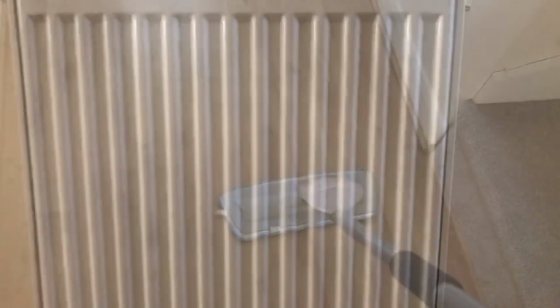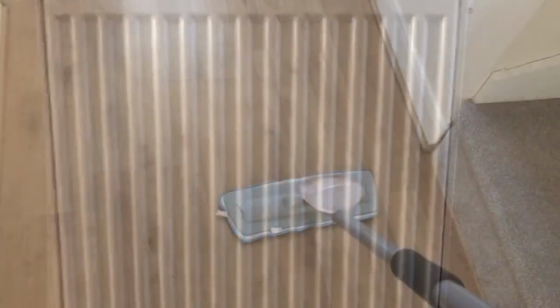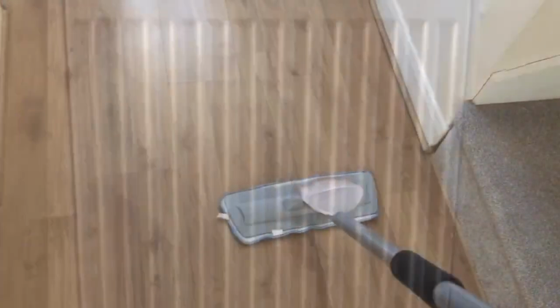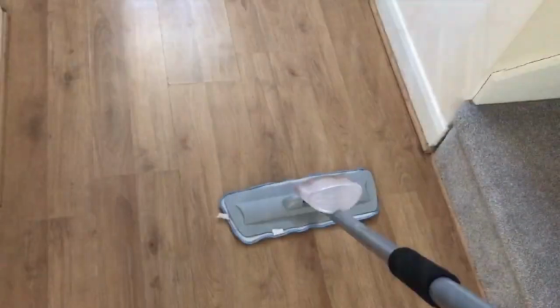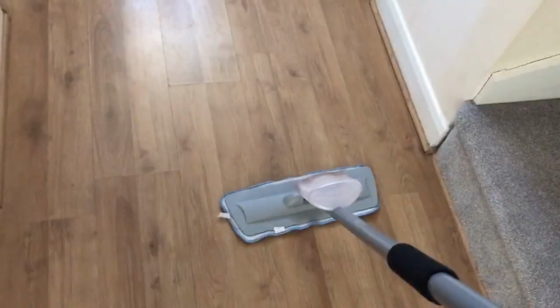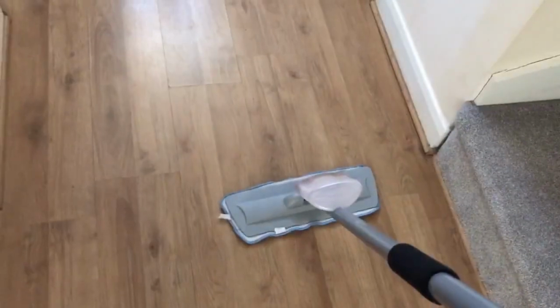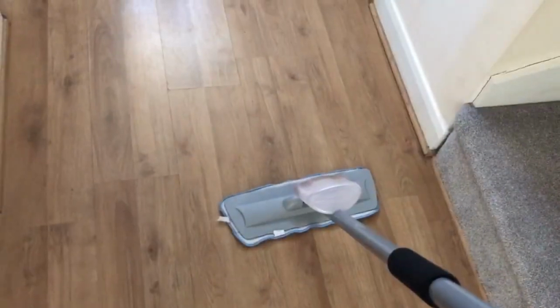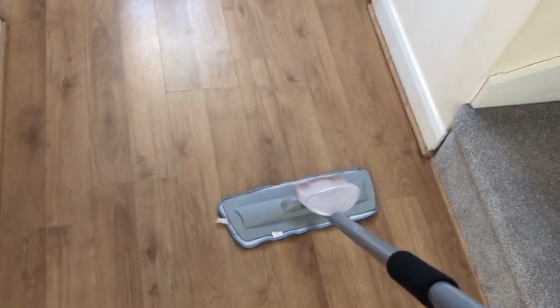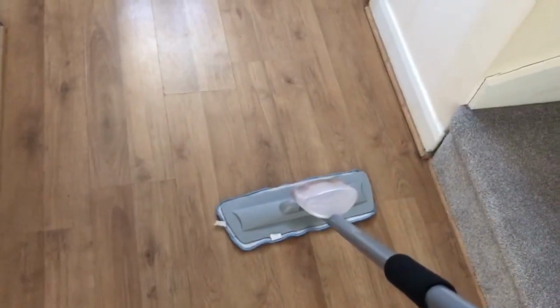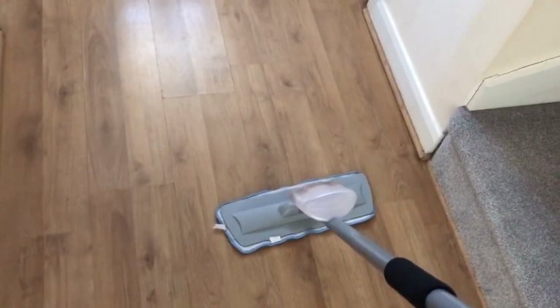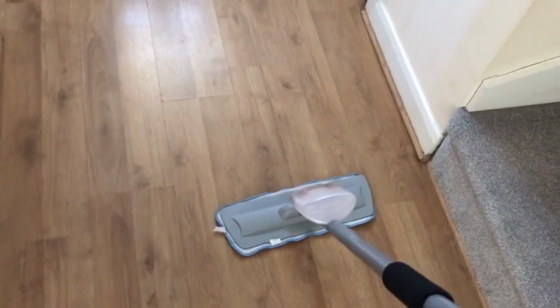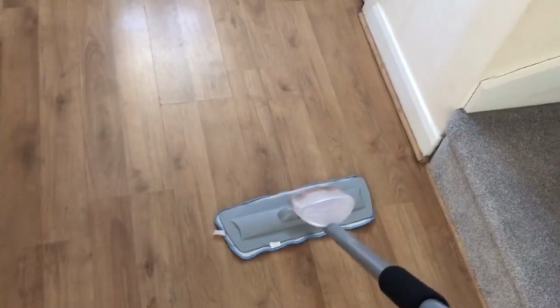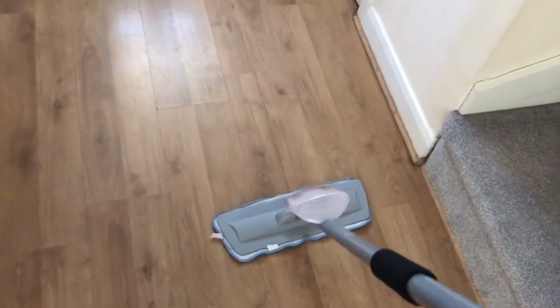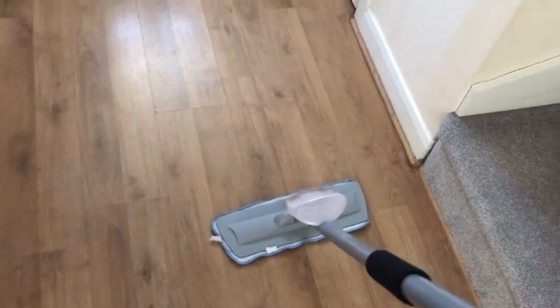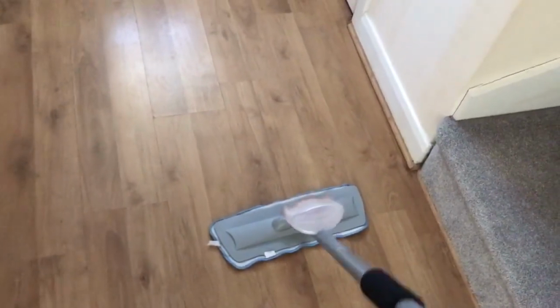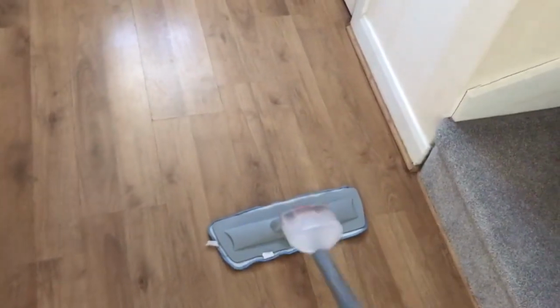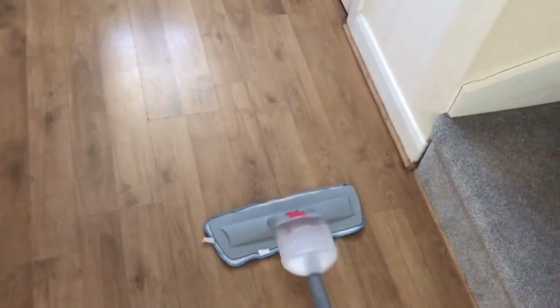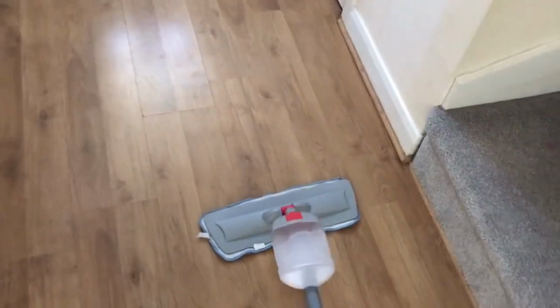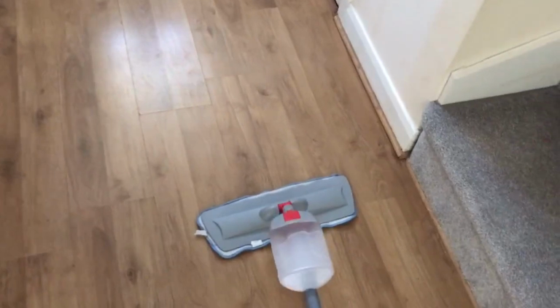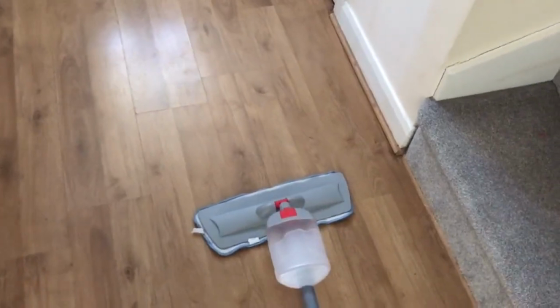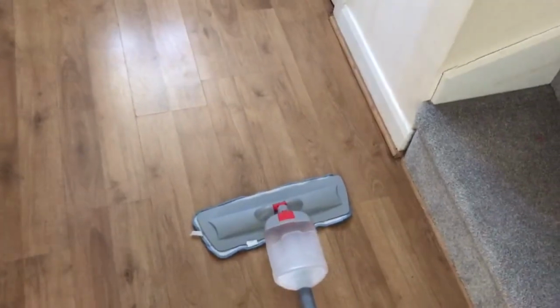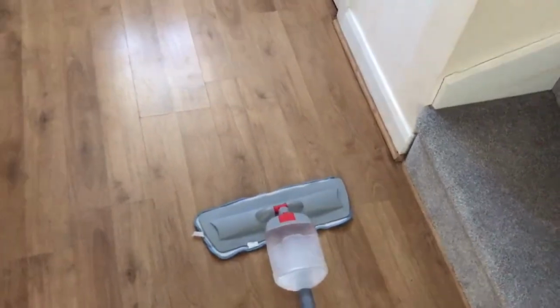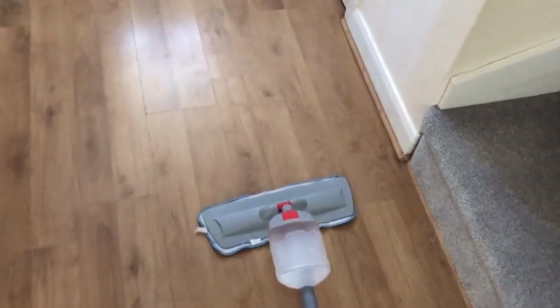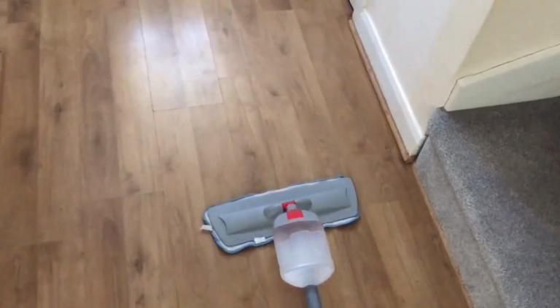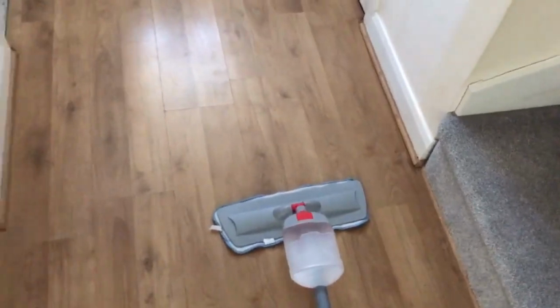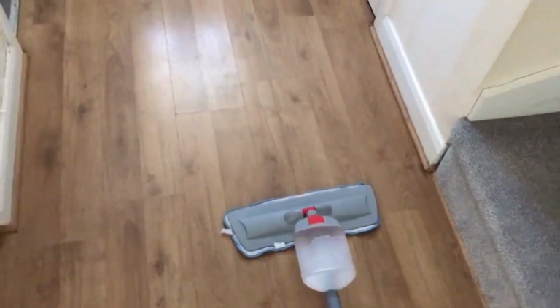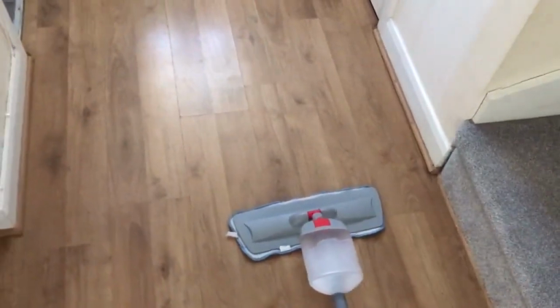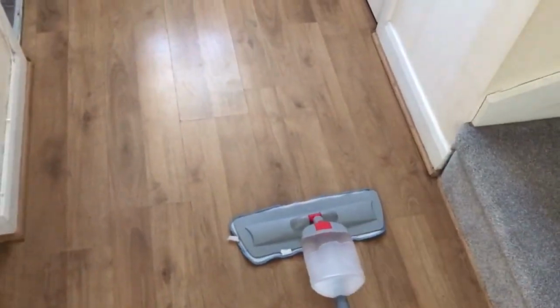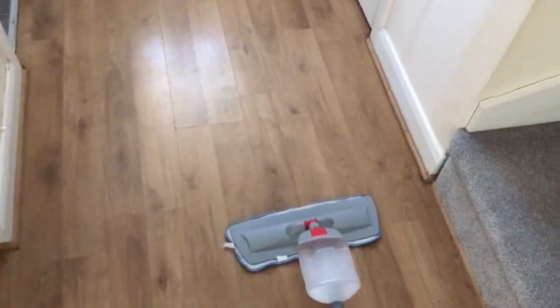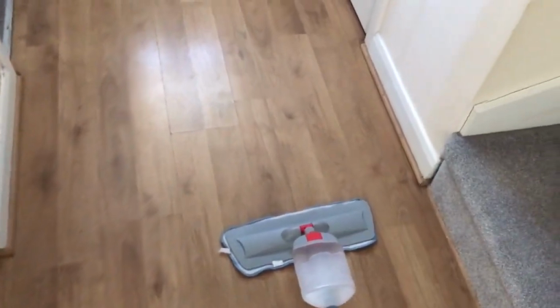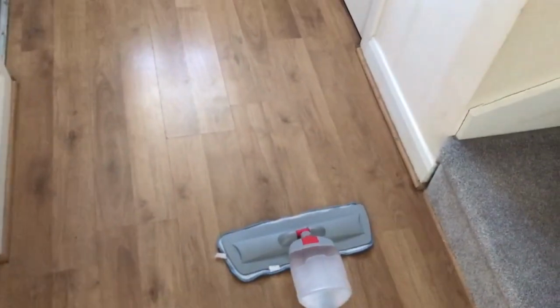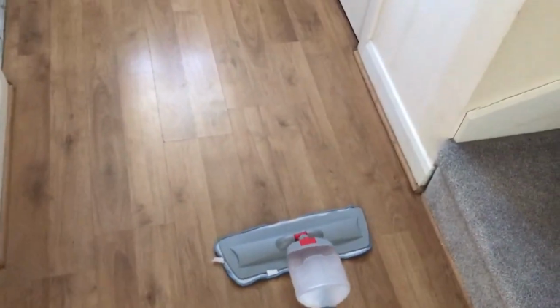Another great thing to do is if you have a spray mop, you can fill it up with diluted Zoflora.